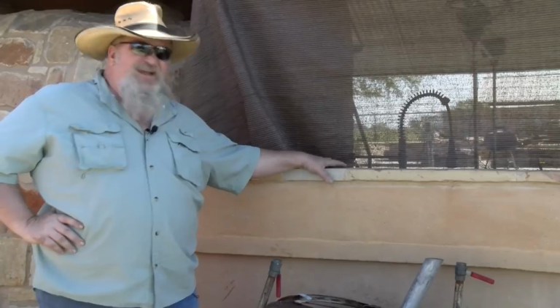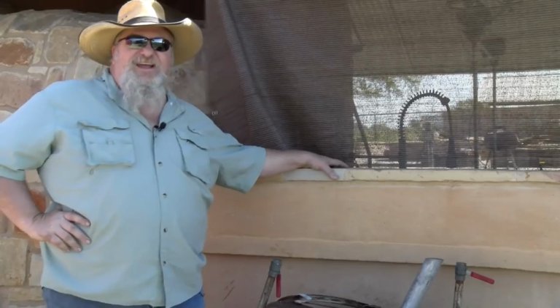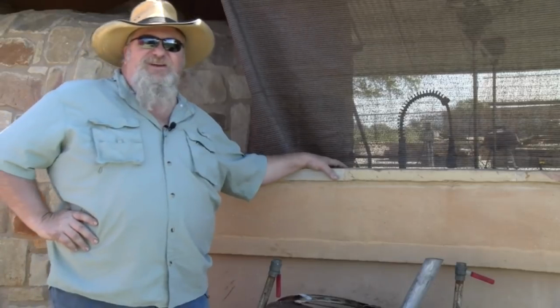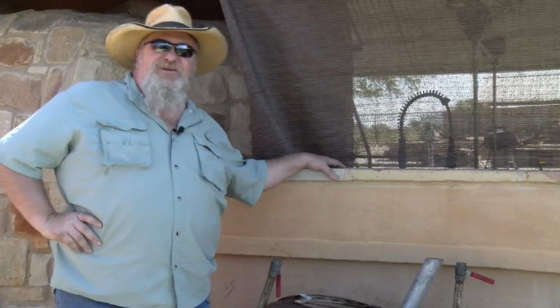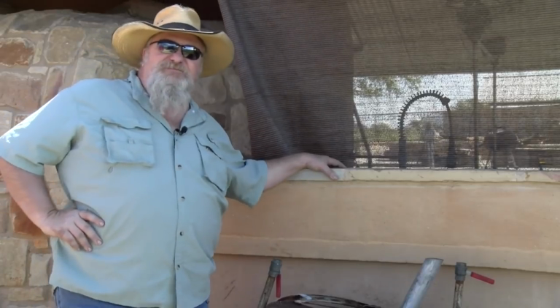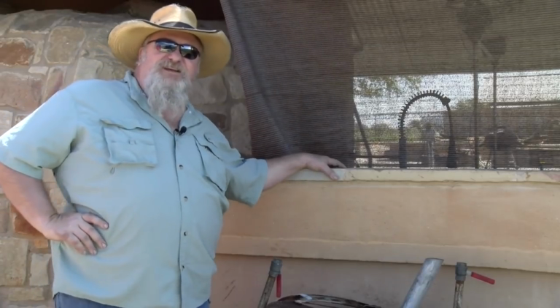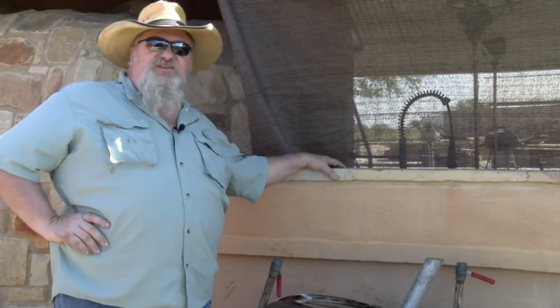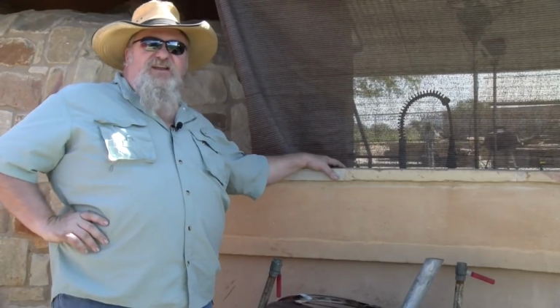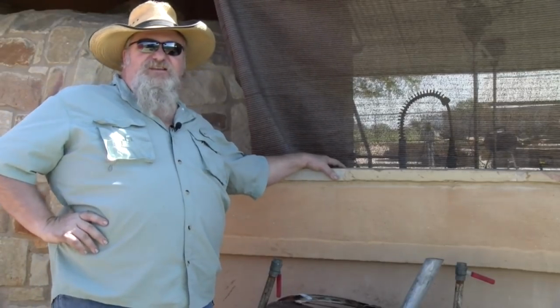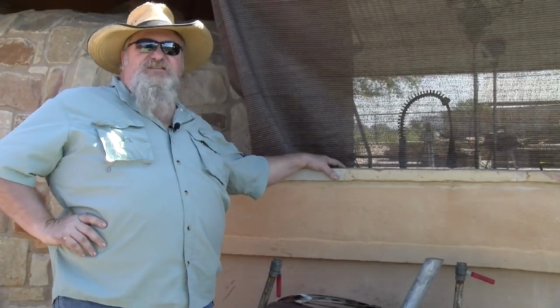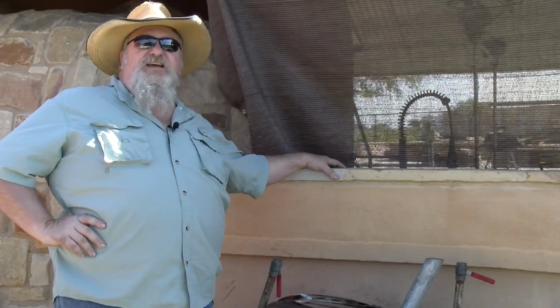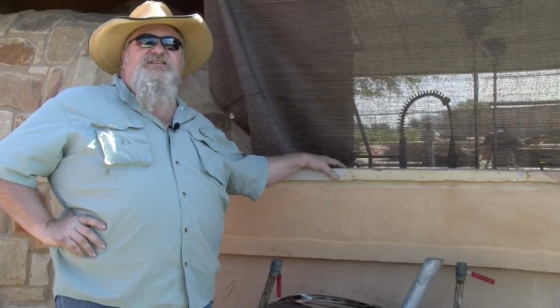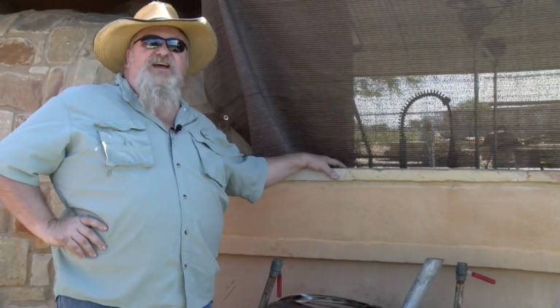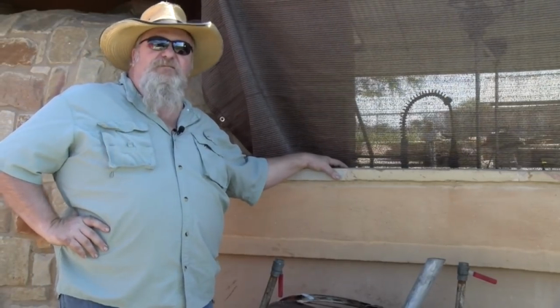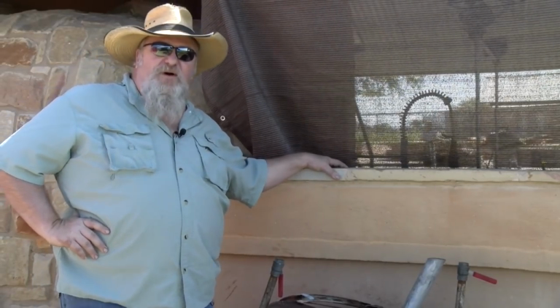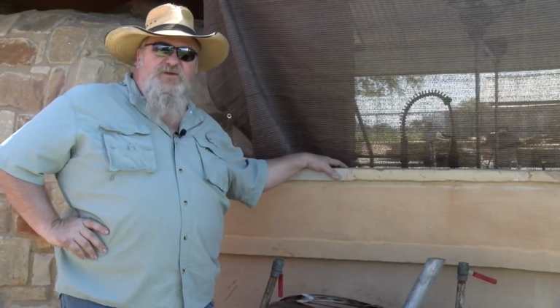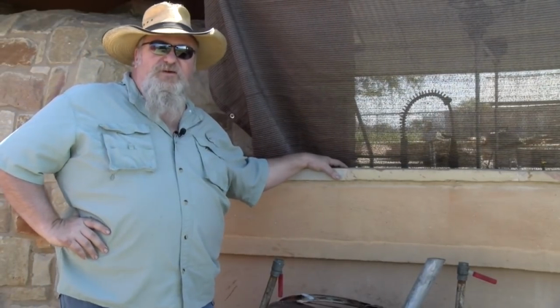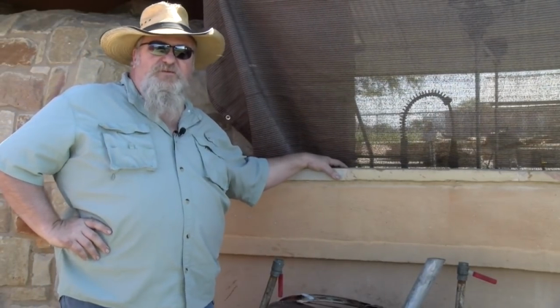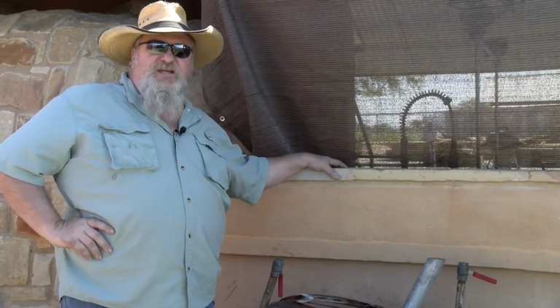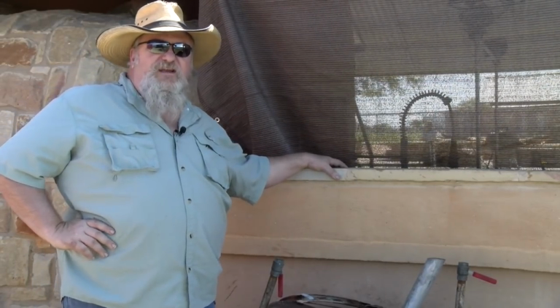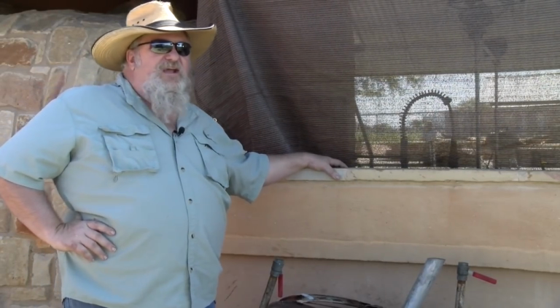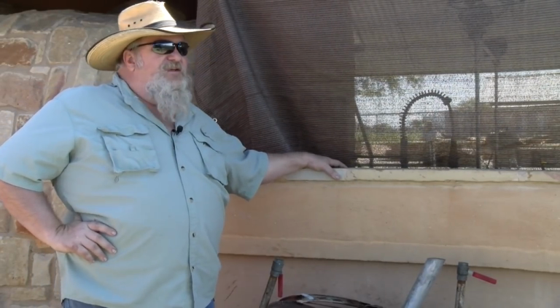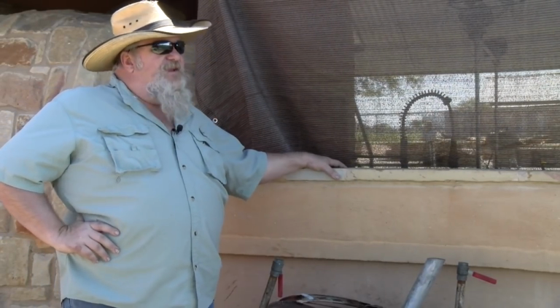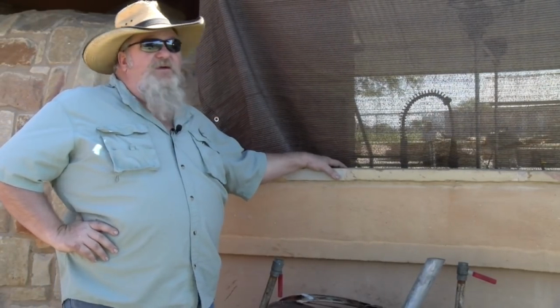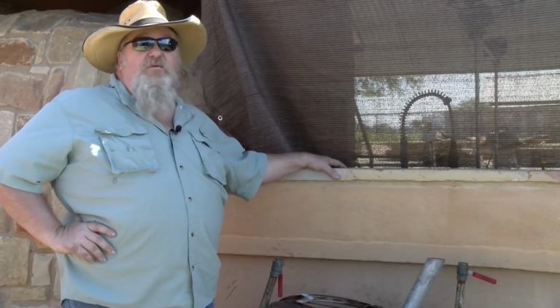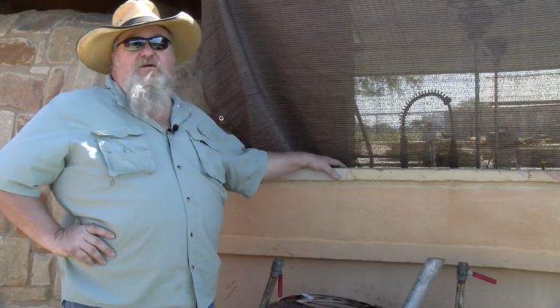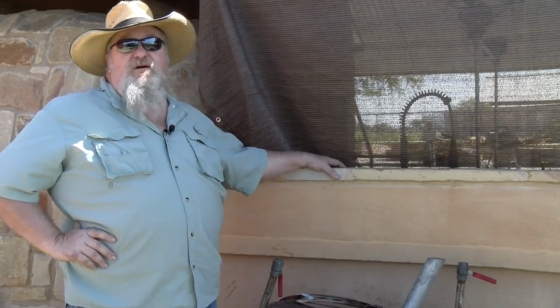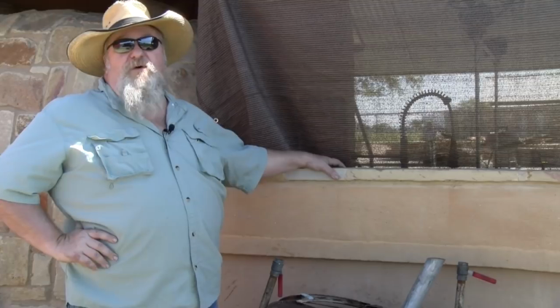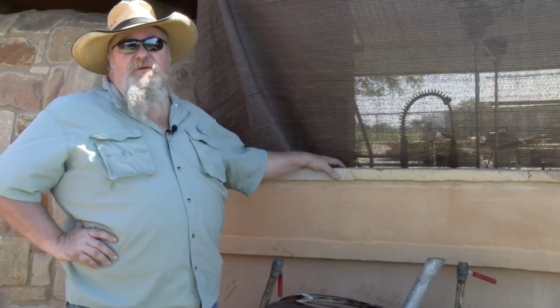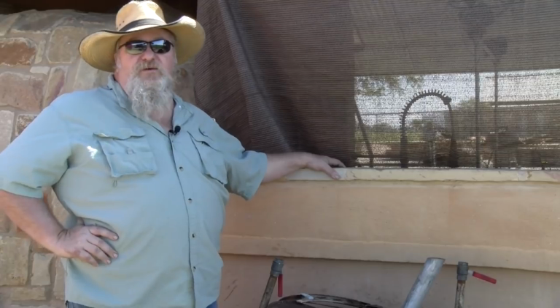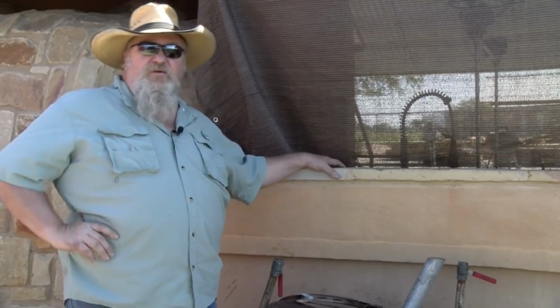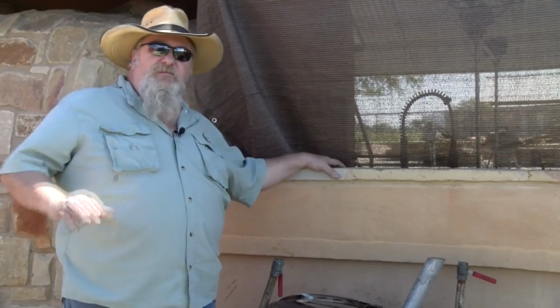Hello there, I'm Chef Johnny. This is Texas Style Barbecue and Cuisine. Today we're working on barbecue equipment.